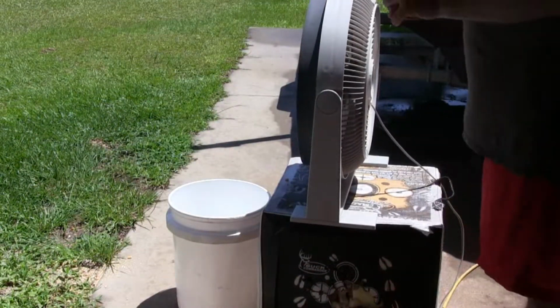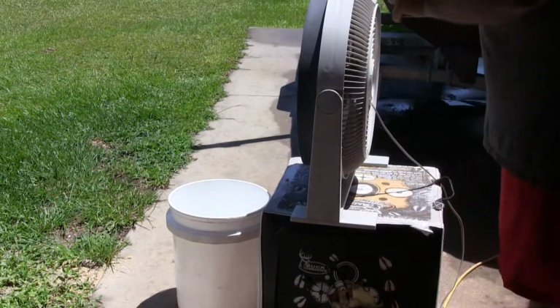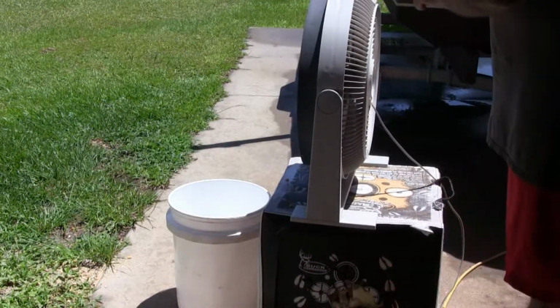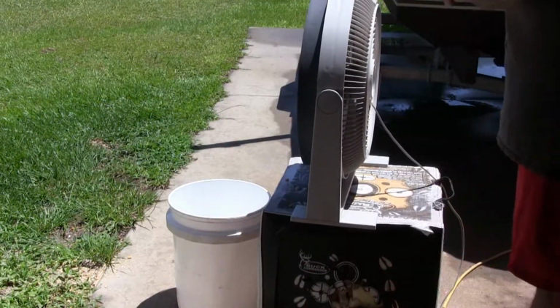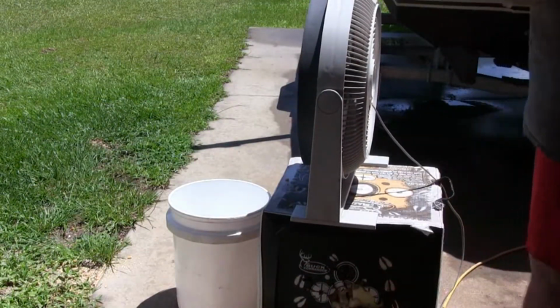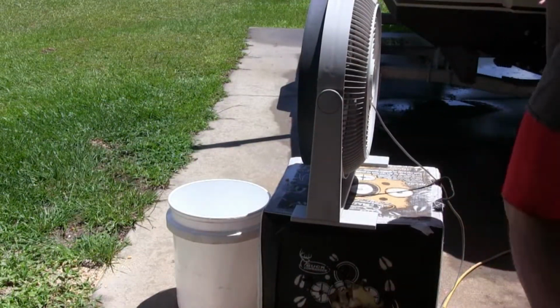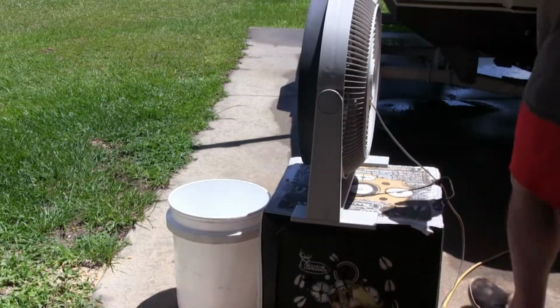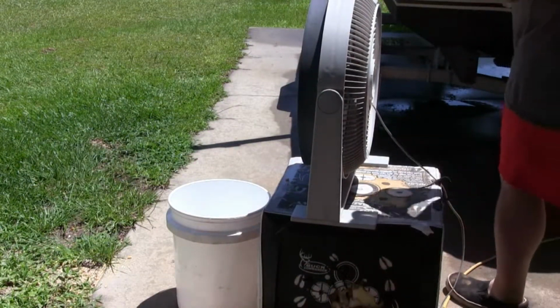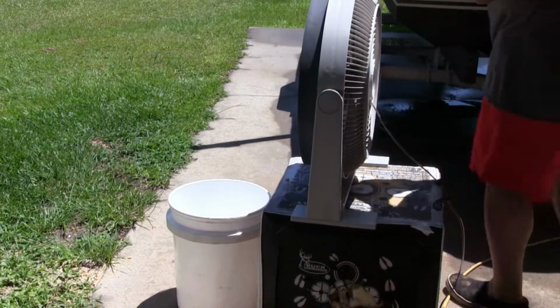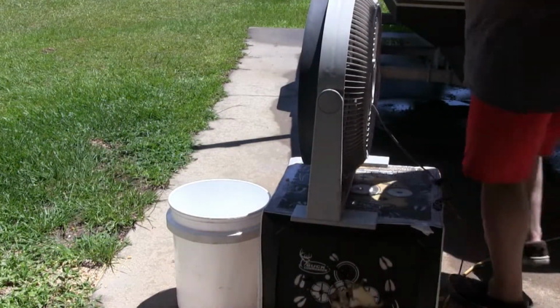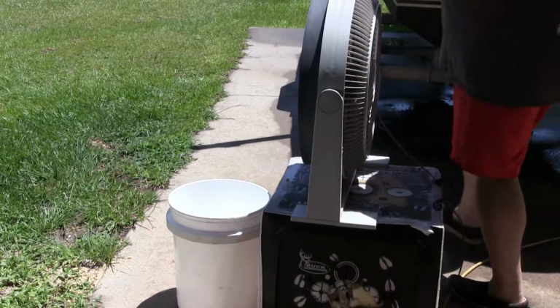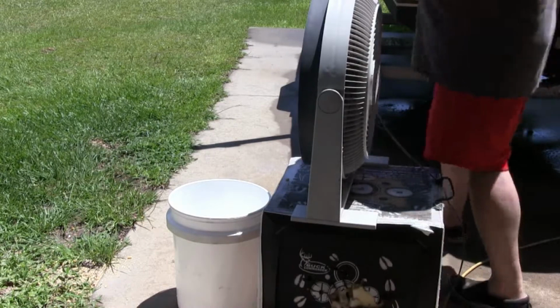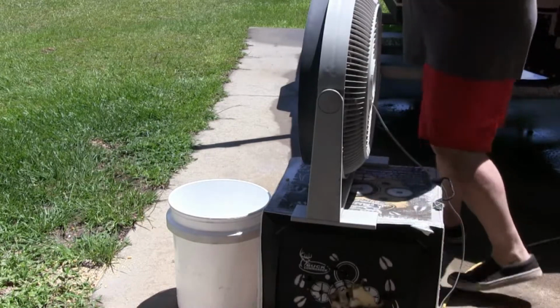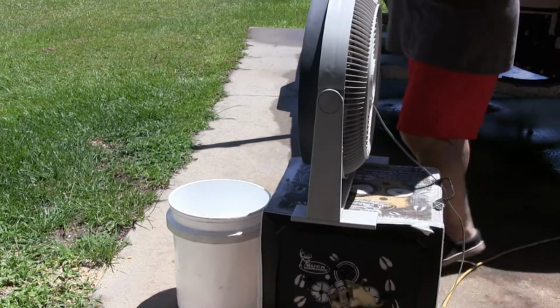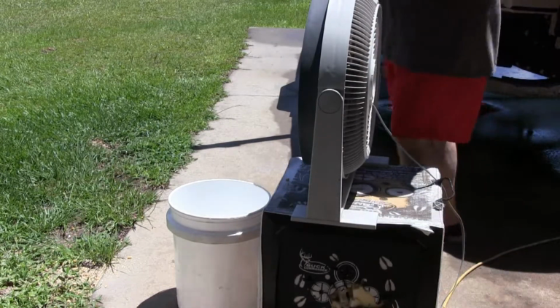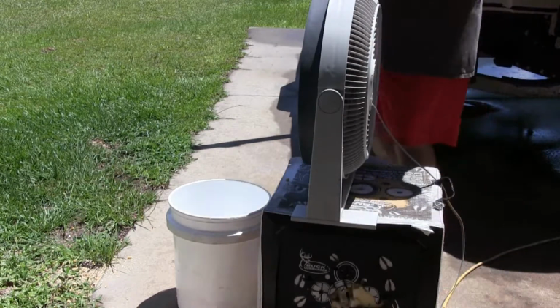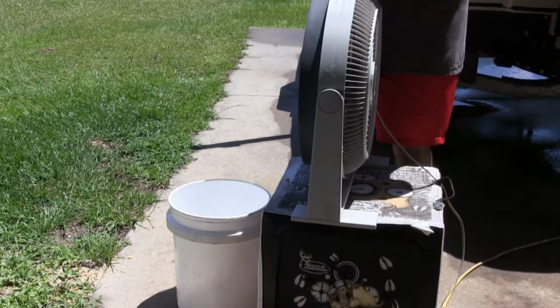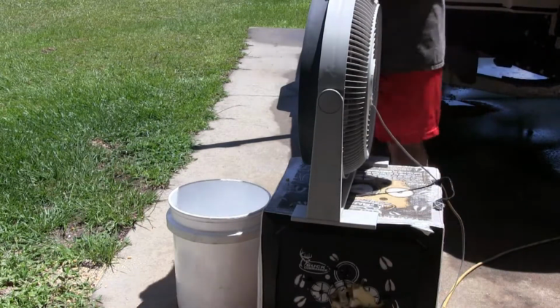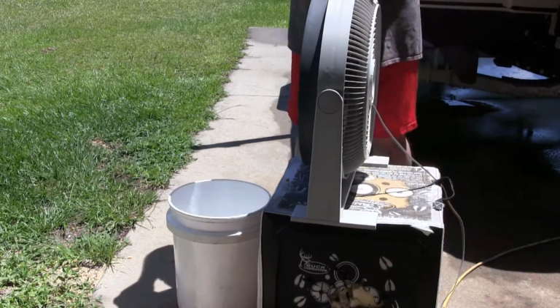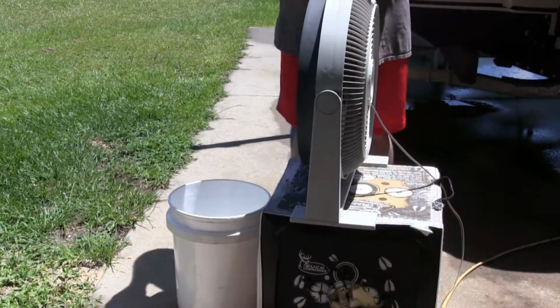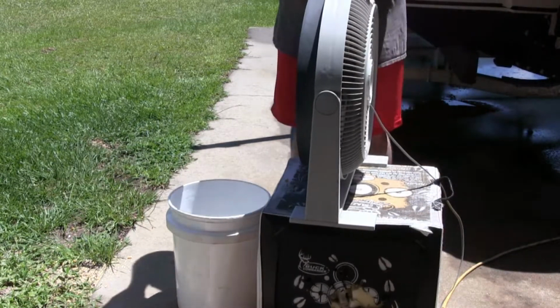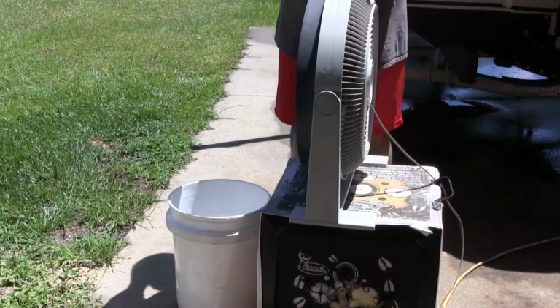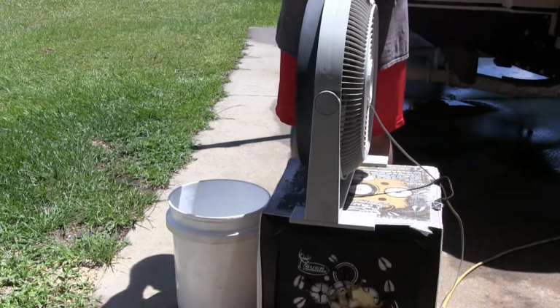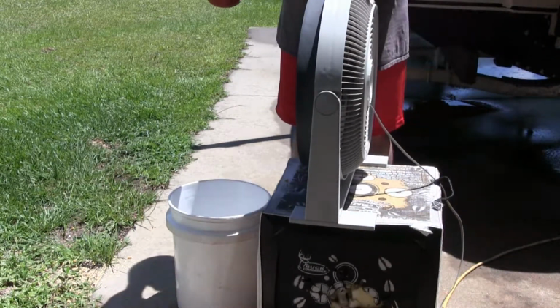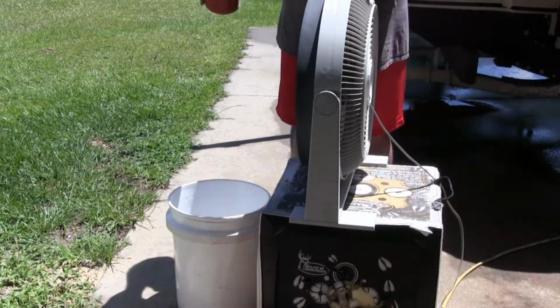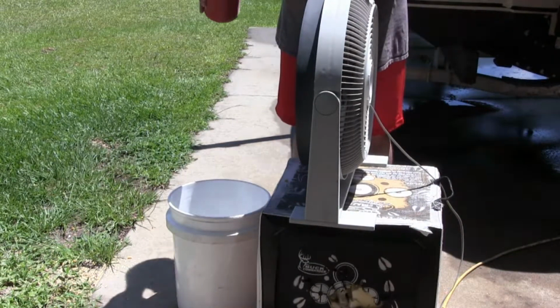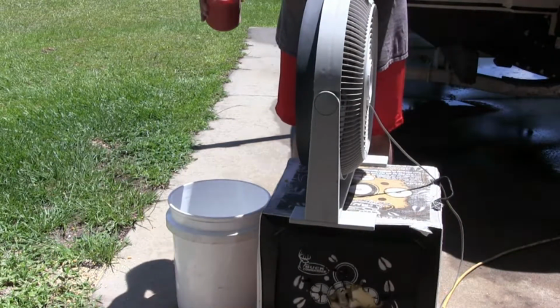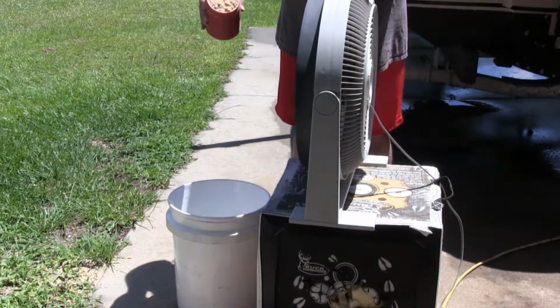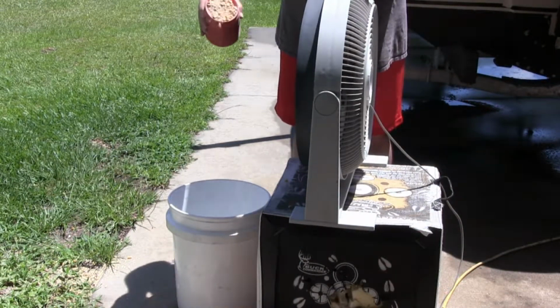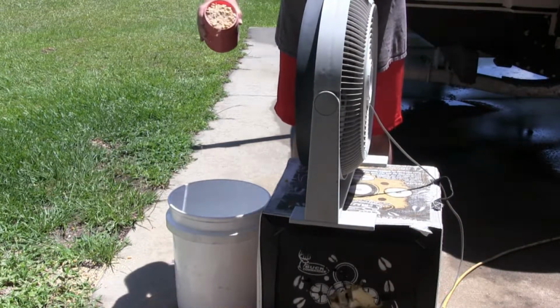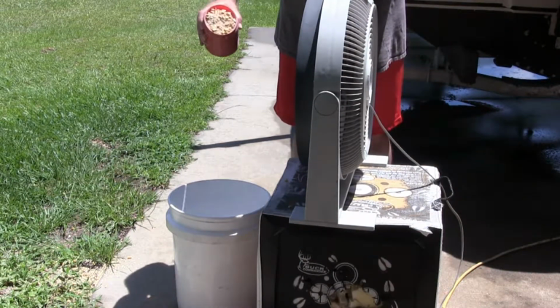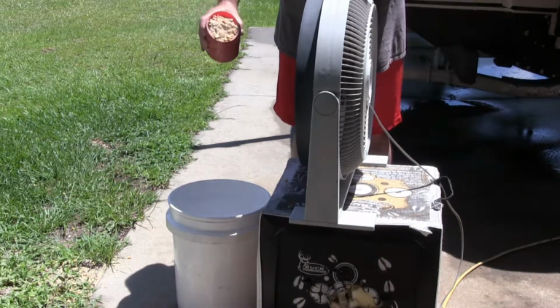I got the fan on high and I'm just gonna start pouring it slowly.